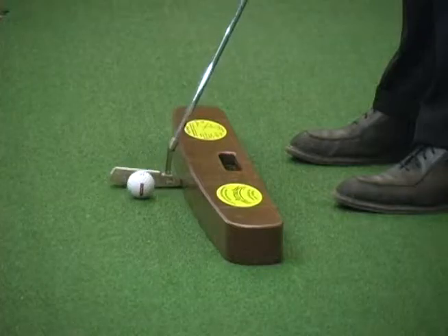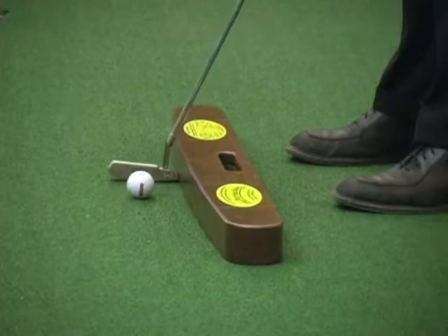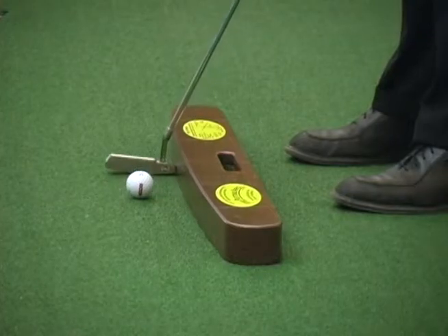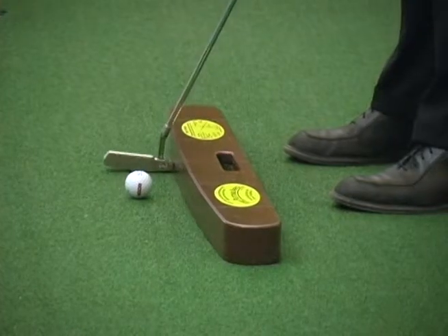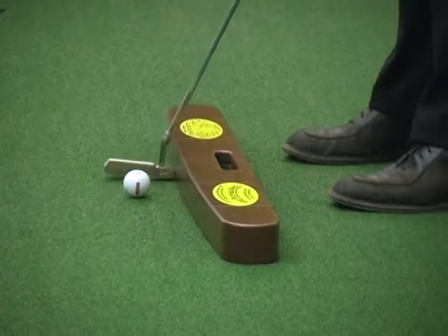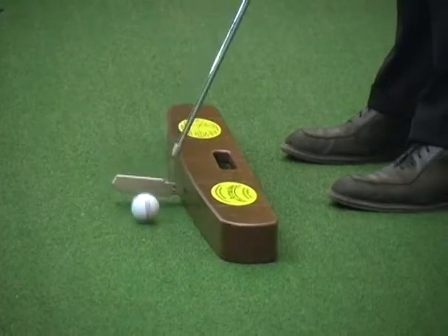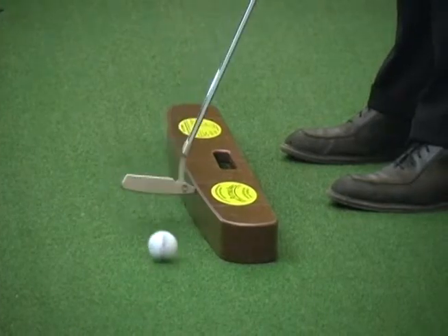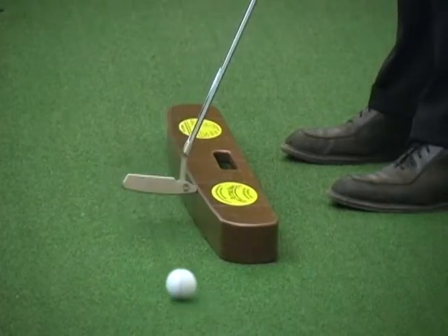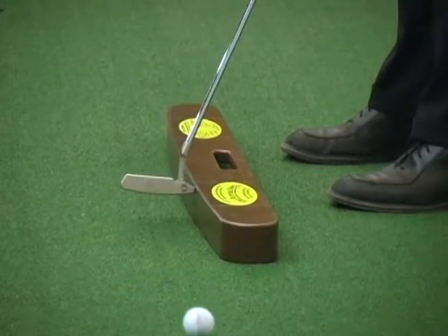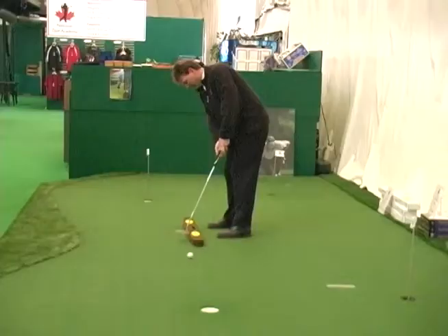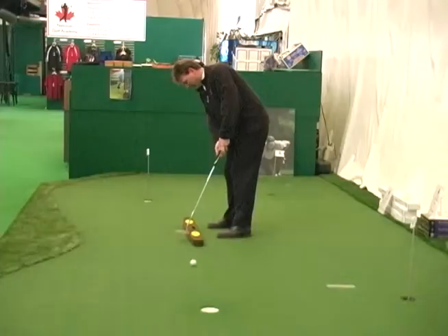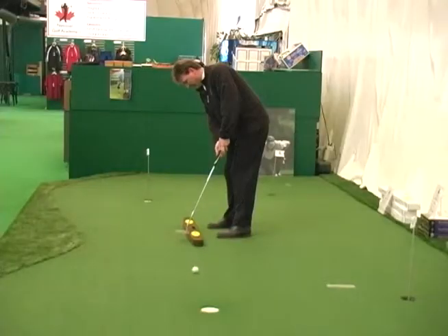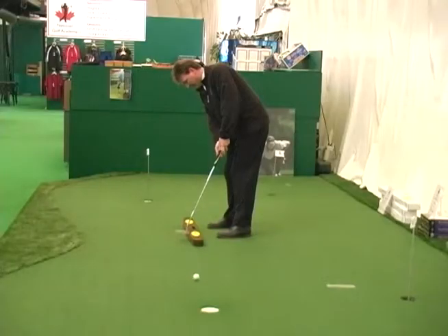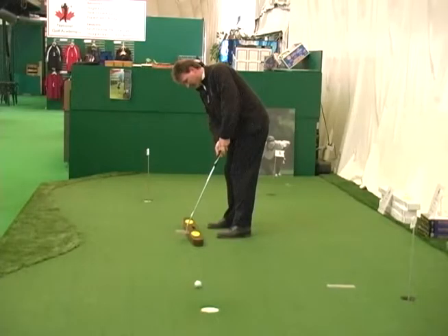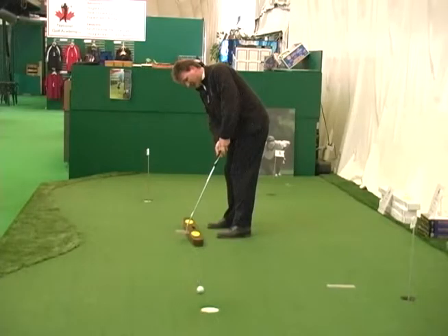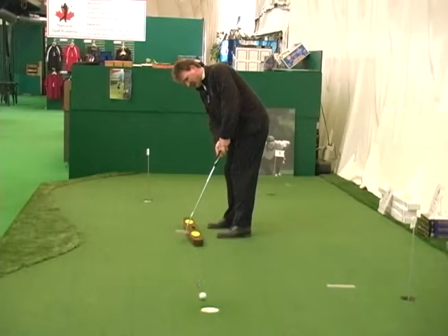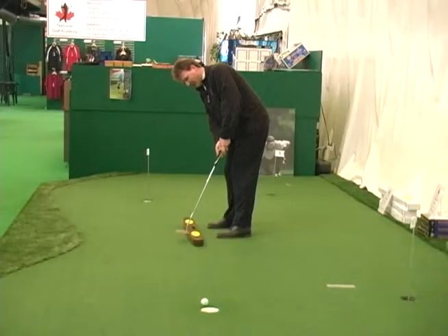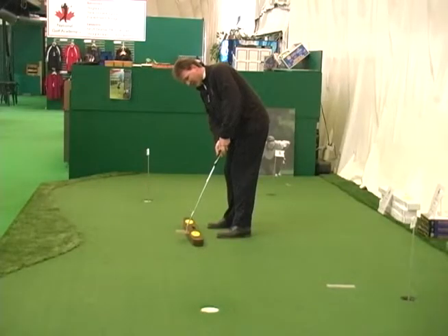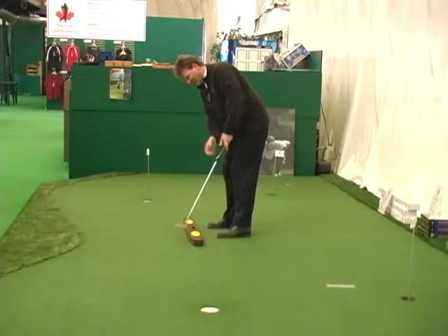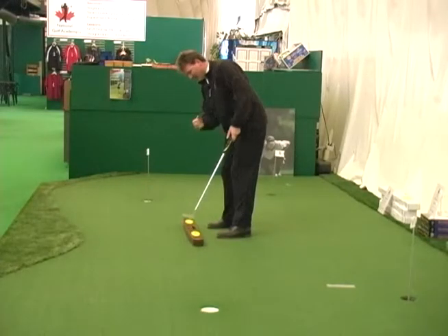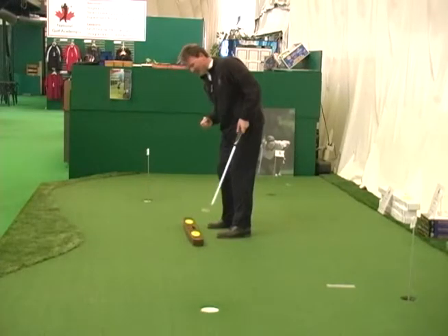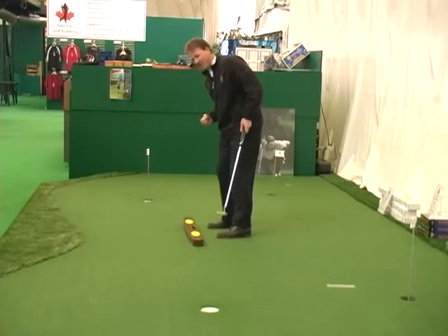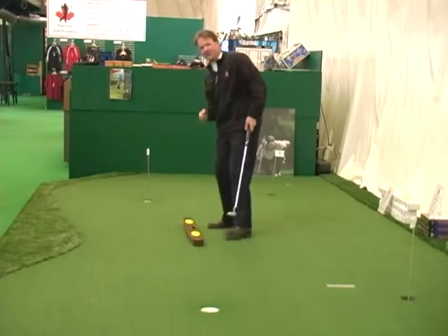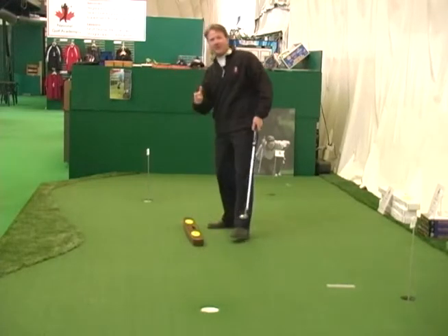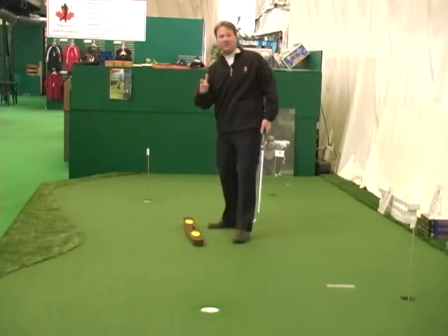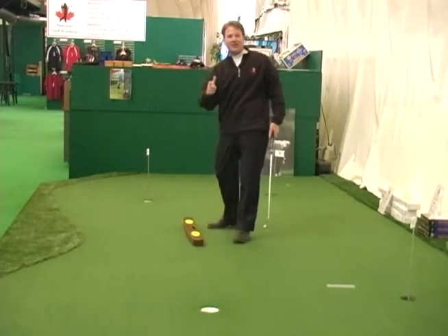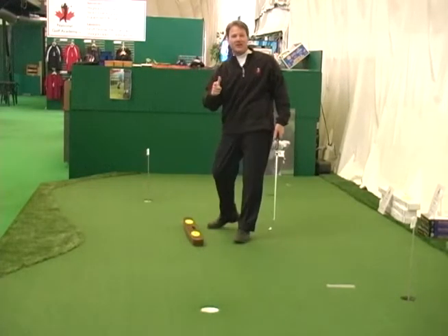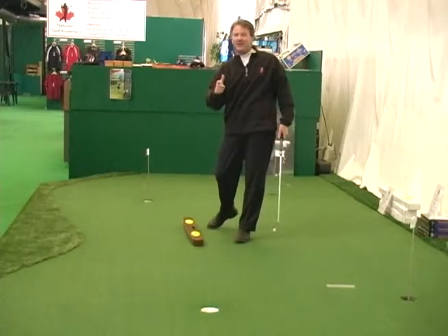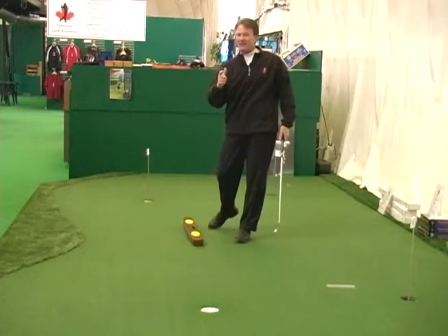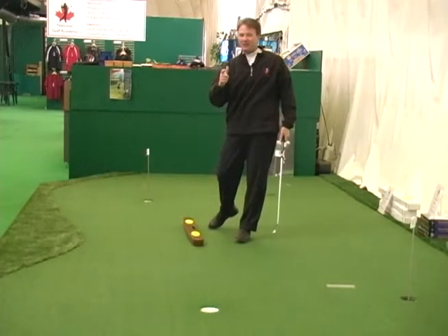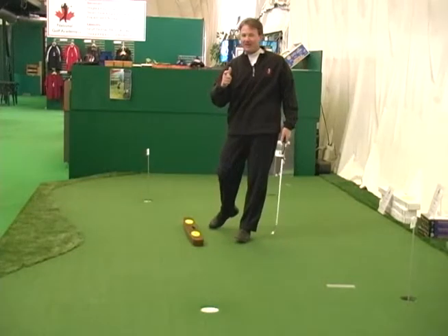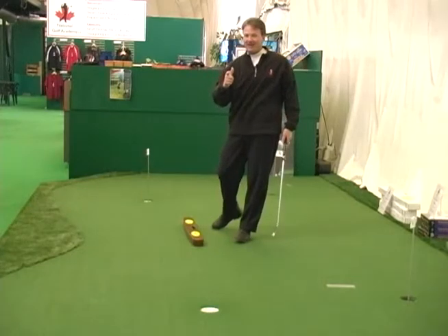Let's see if it works. Straight back, straight through — bingo! Try the putting arc; it's a great aid.